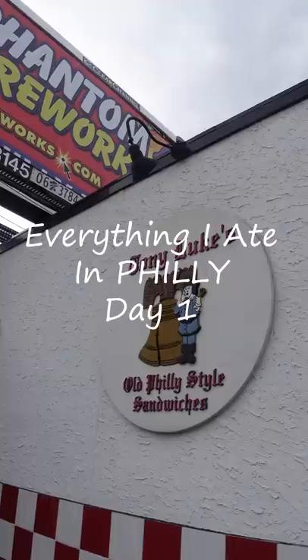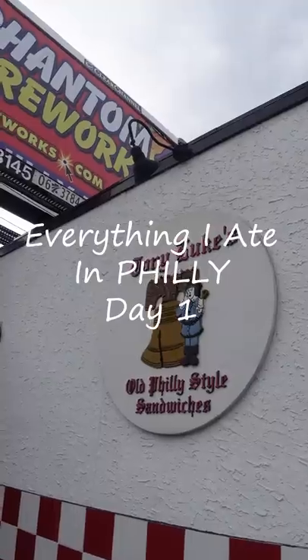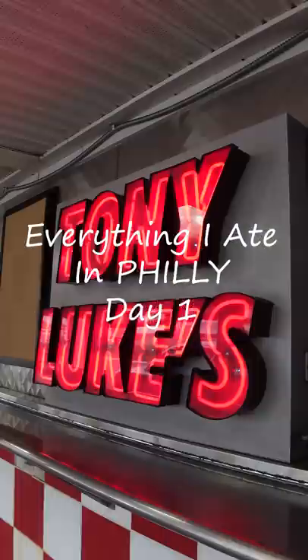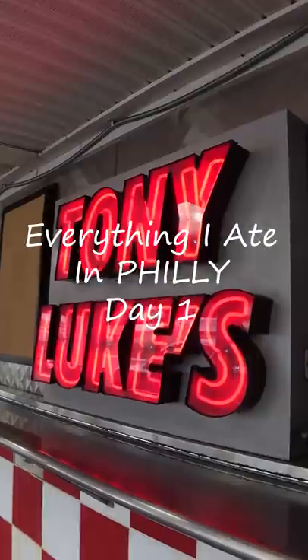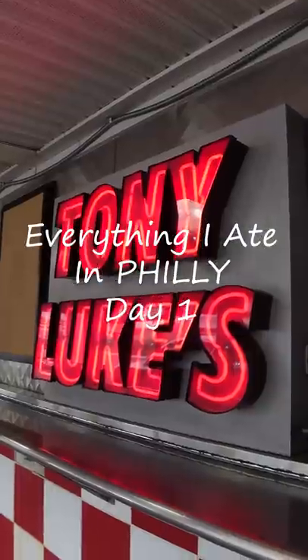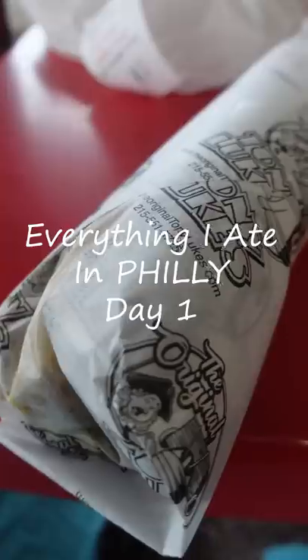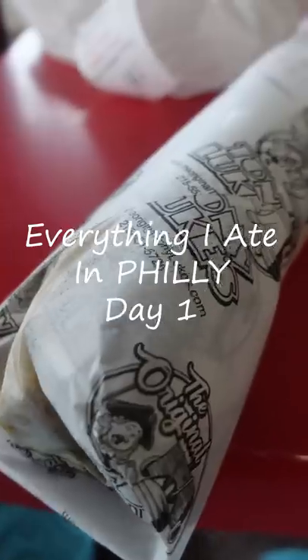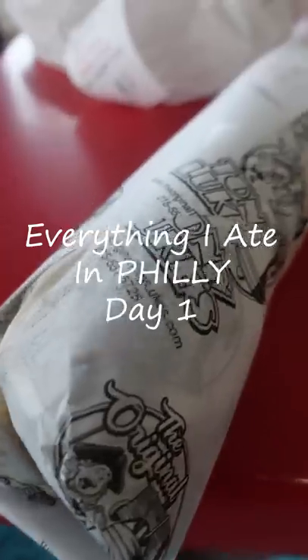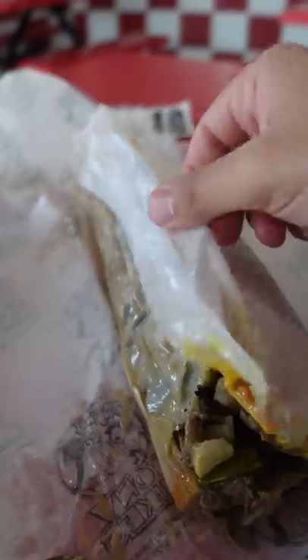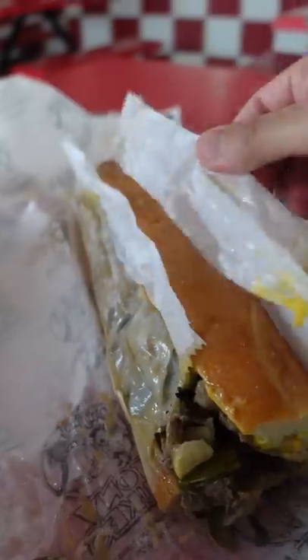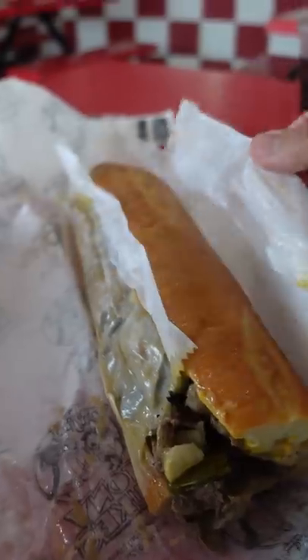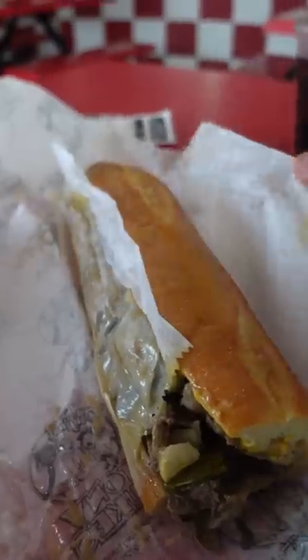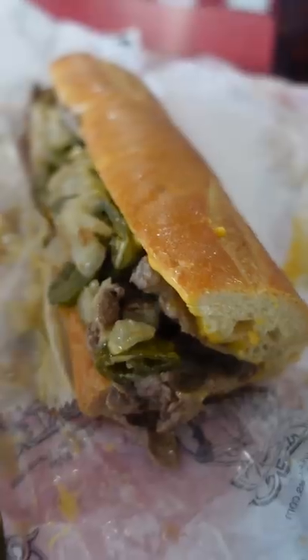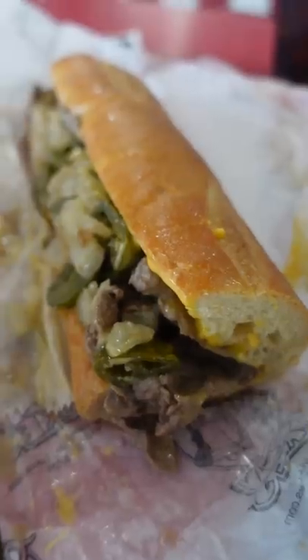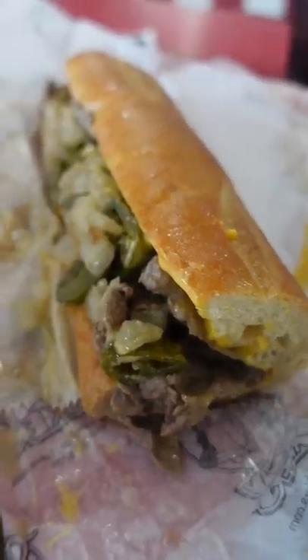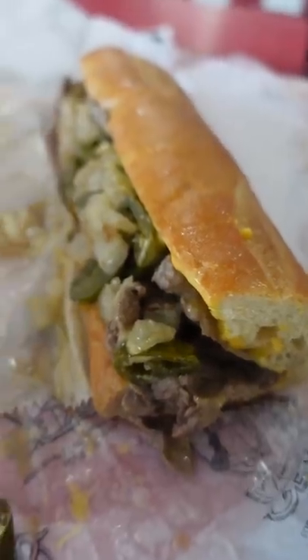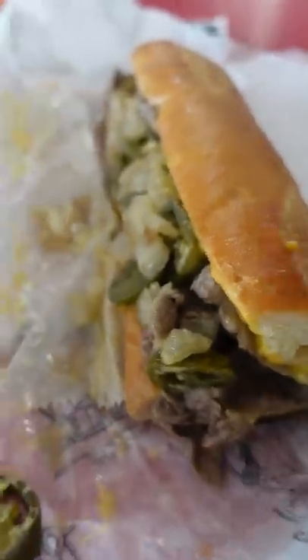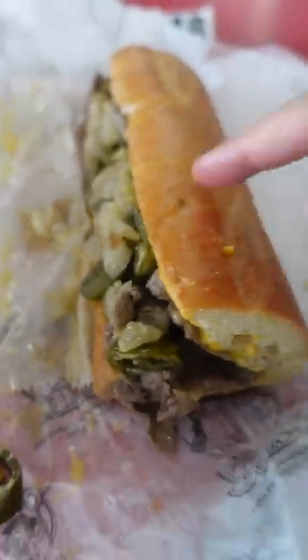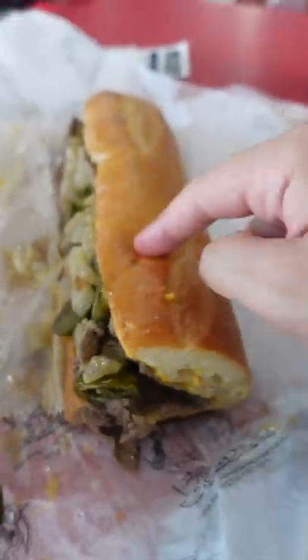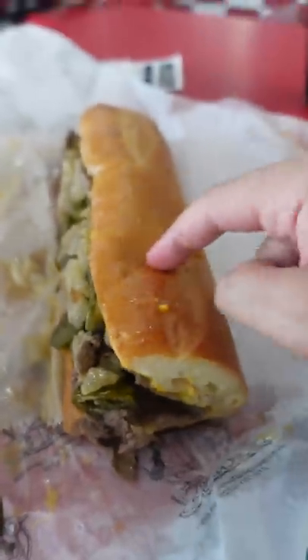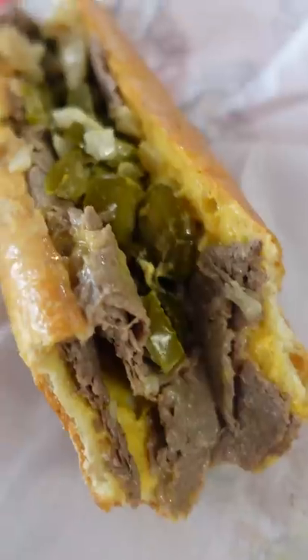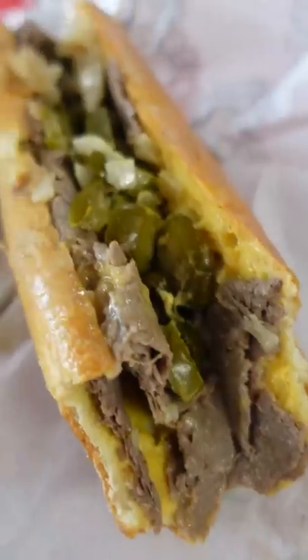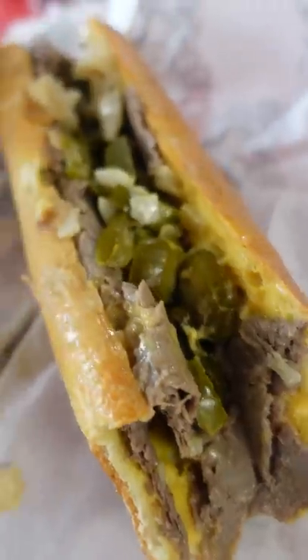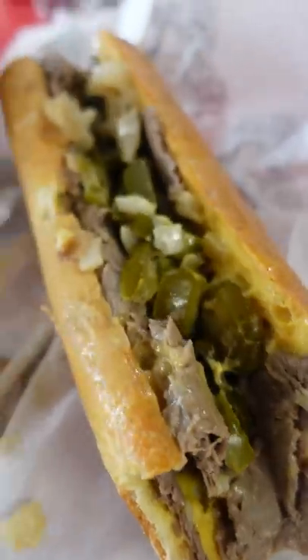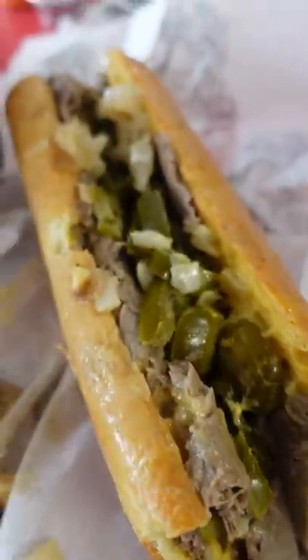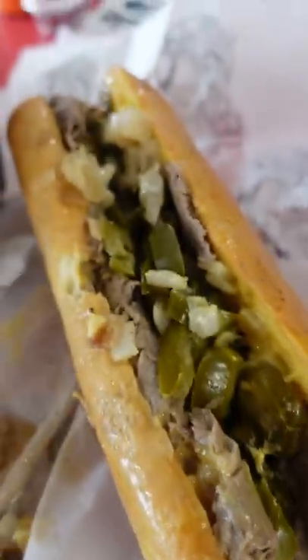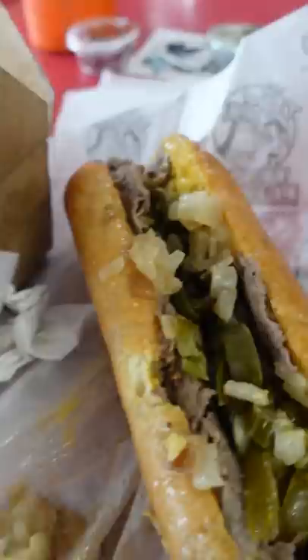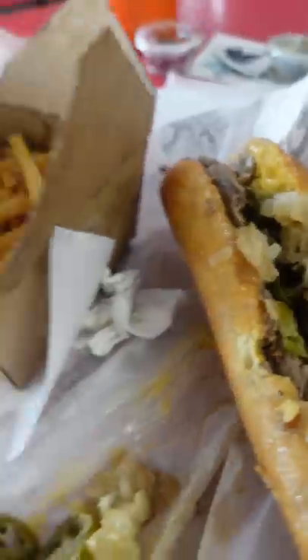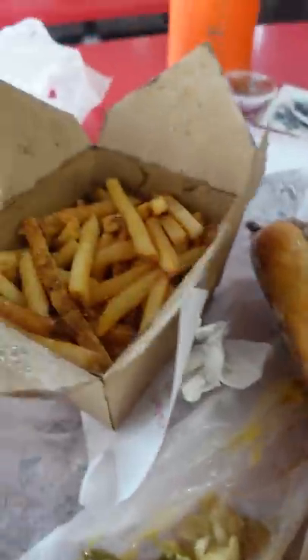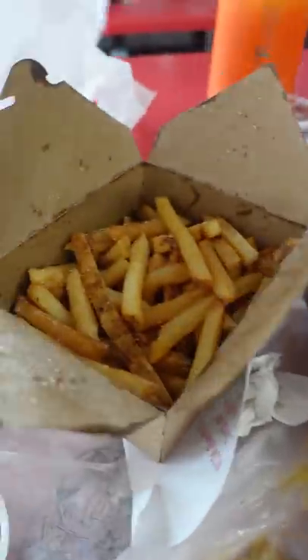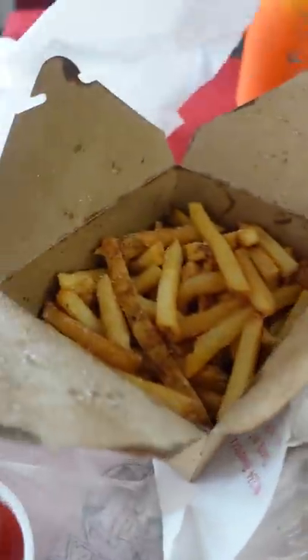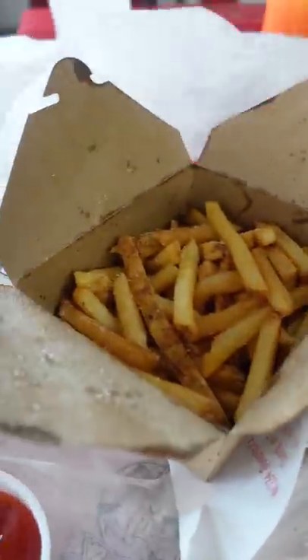Everything I eat in Philly, day one. You know we gotta start off with a Philly cheesesteak — American cheese and onions with hot peppers too.